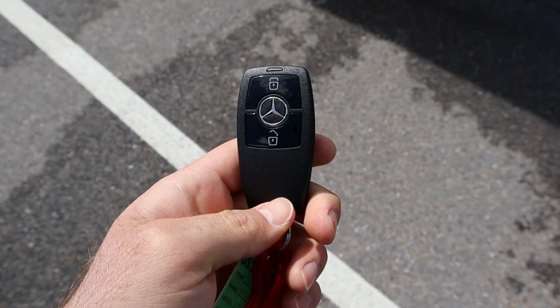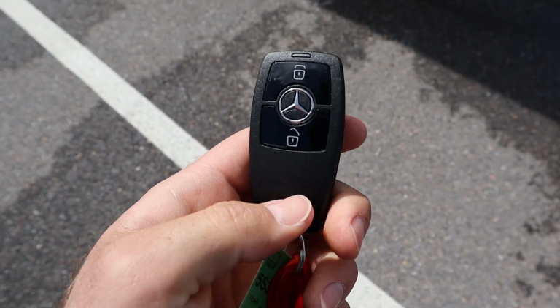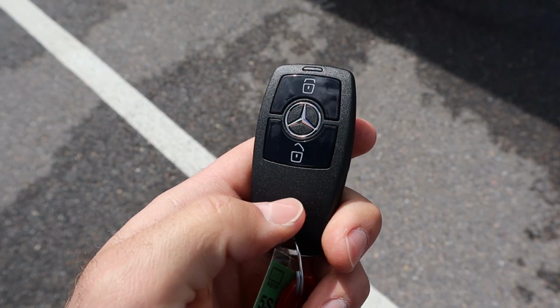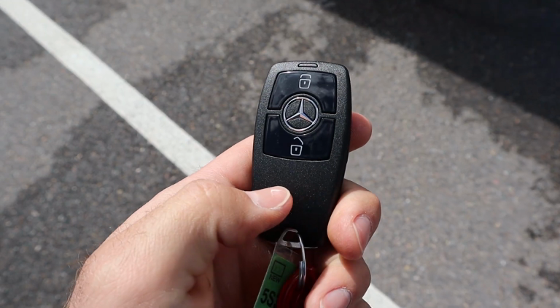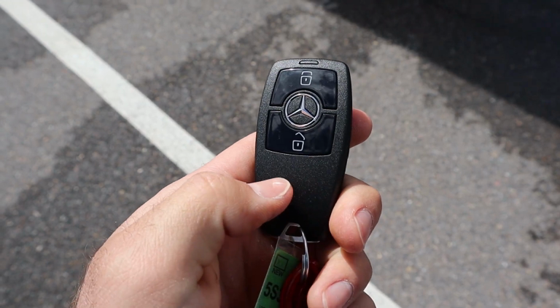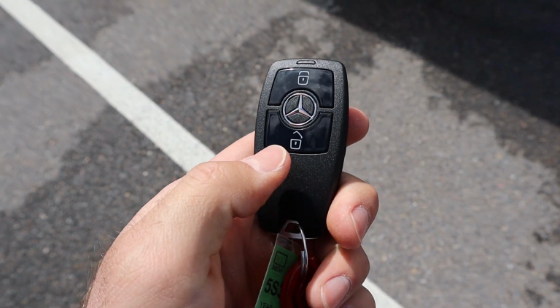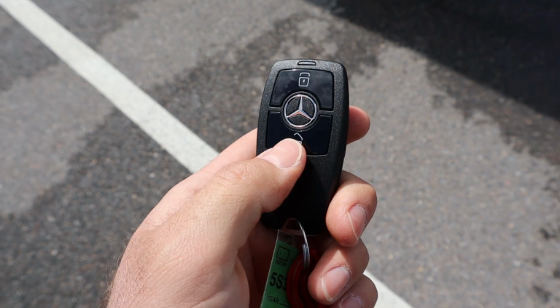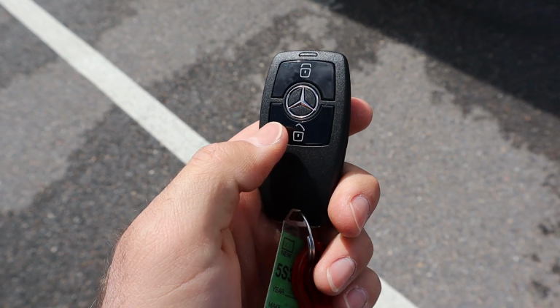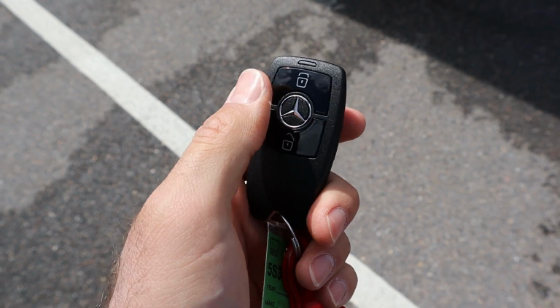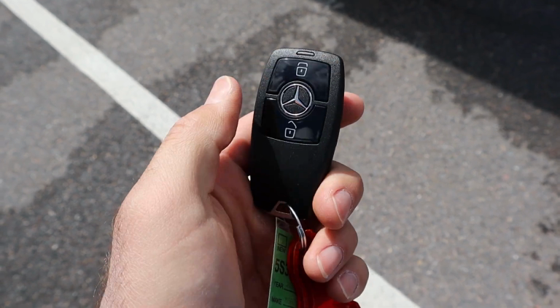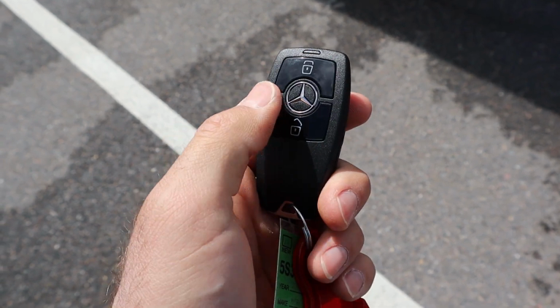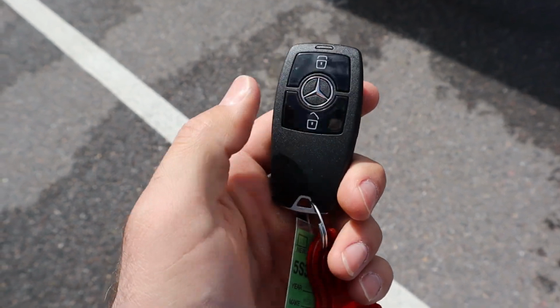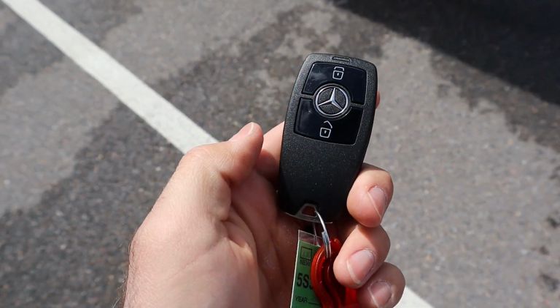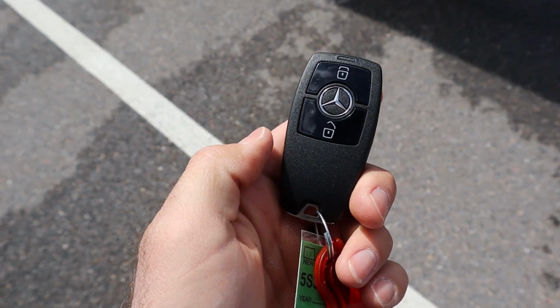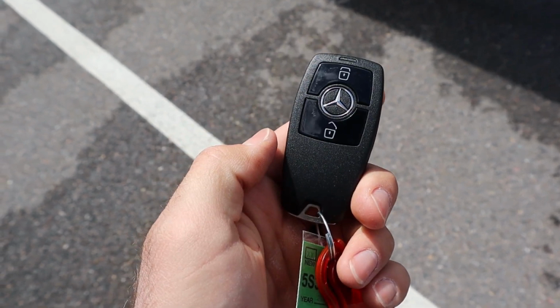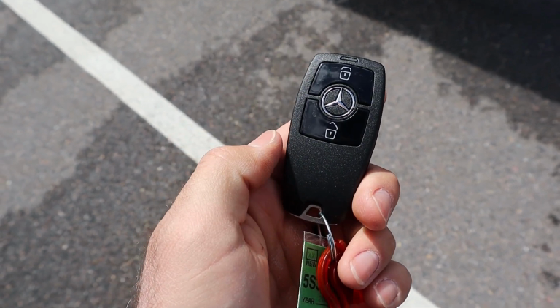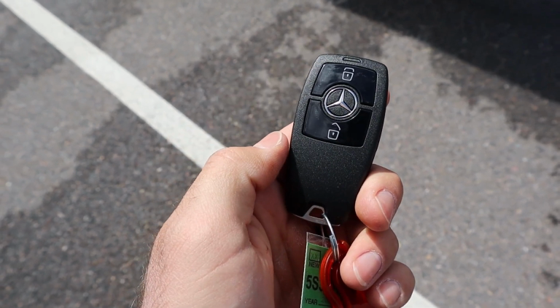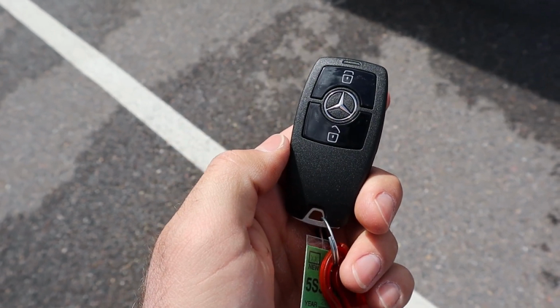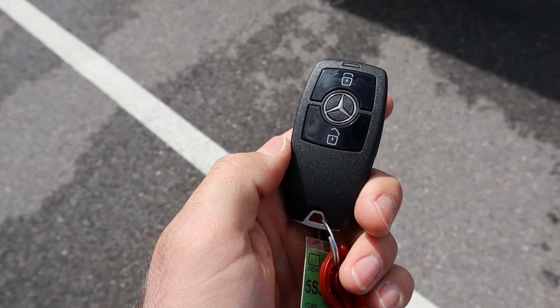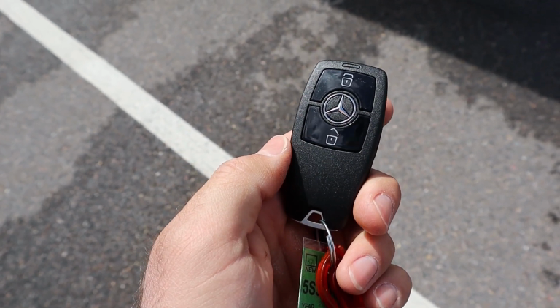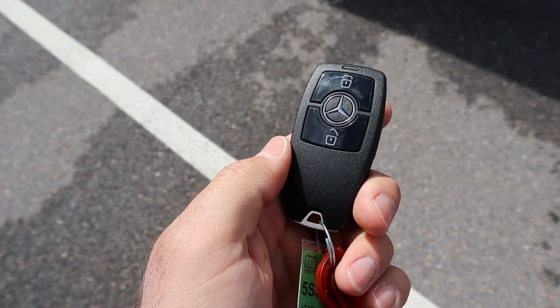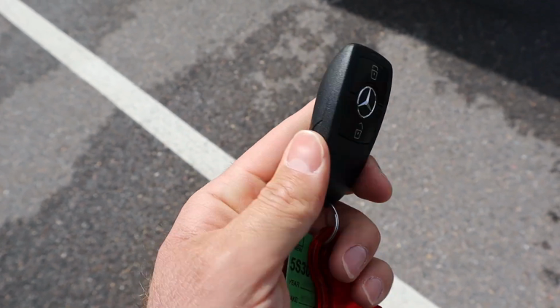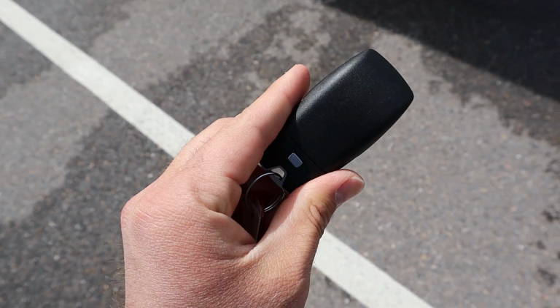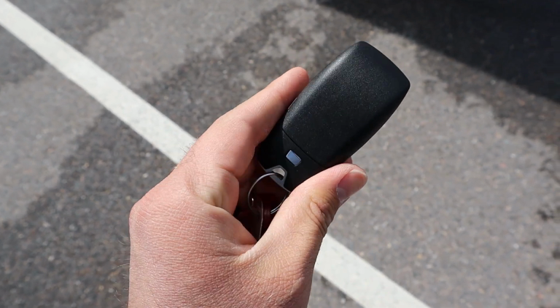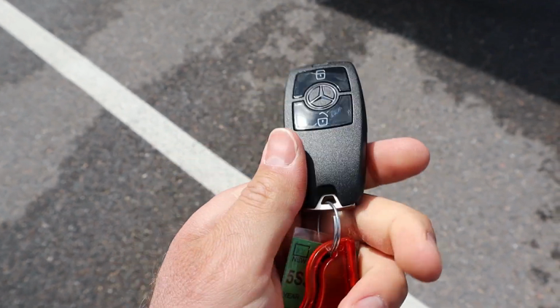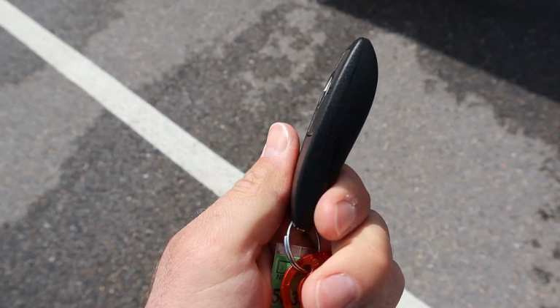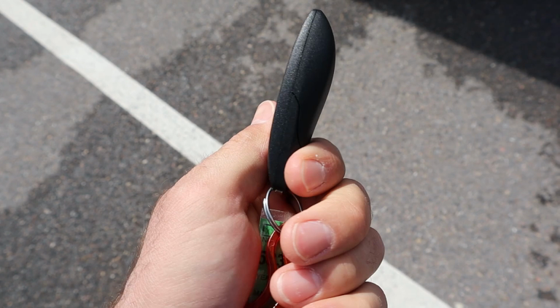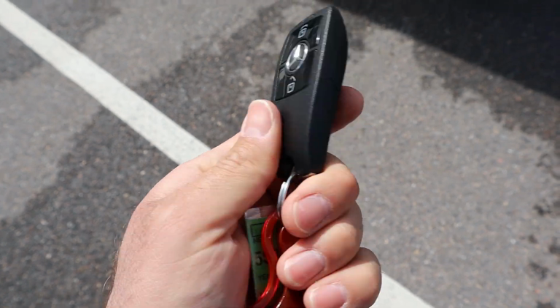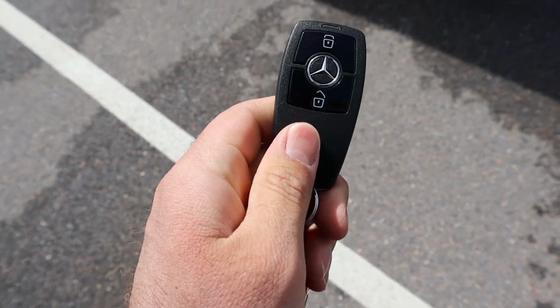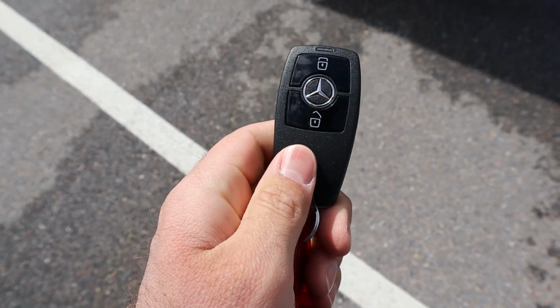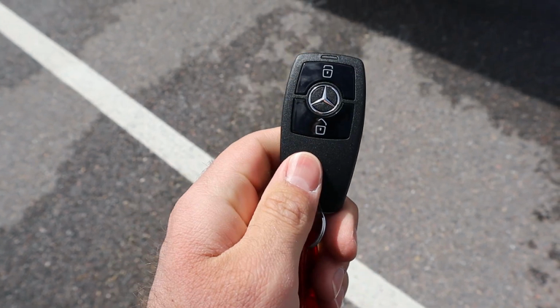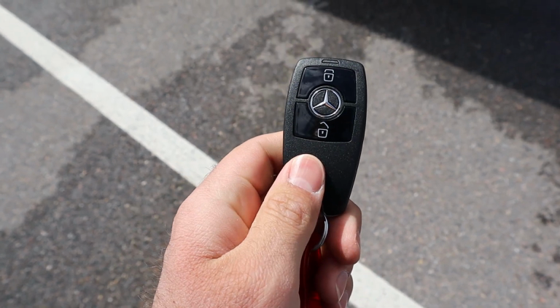Here's our key fob. You can see we've got our unlock function, lock function, and the Mercedes logo on the front. Other than that, it's a regular Mercedes key fob.